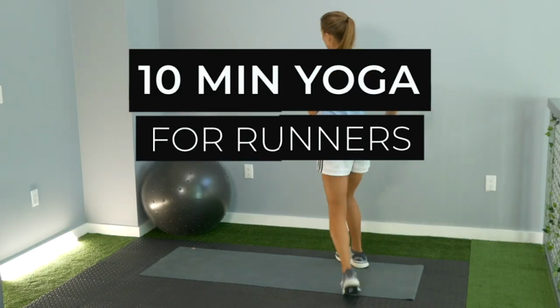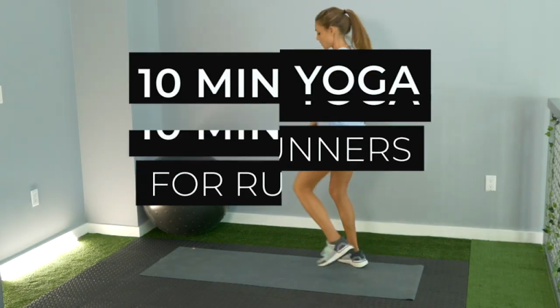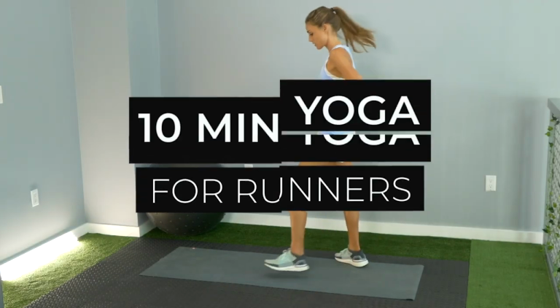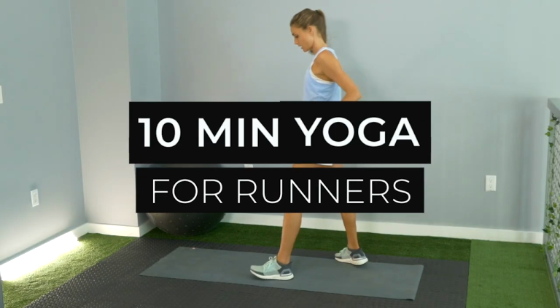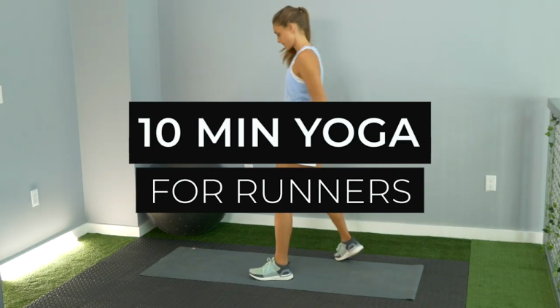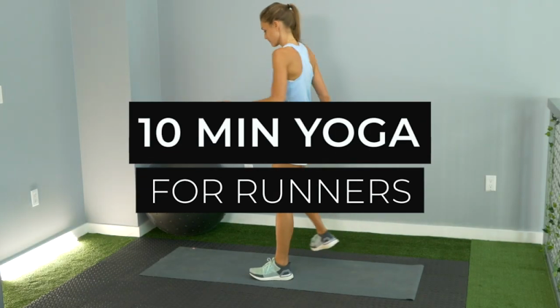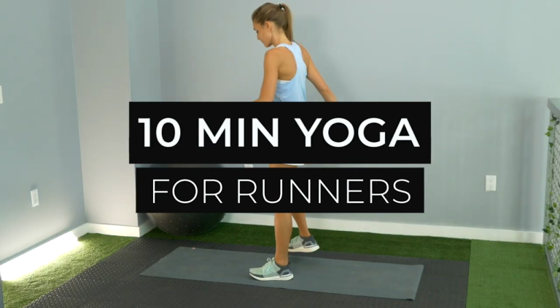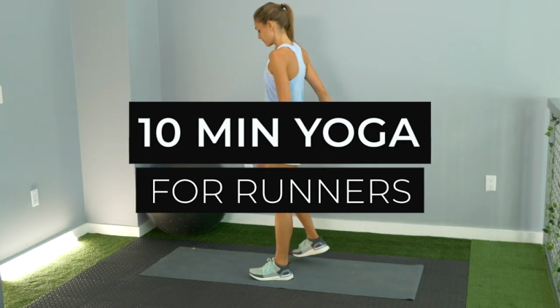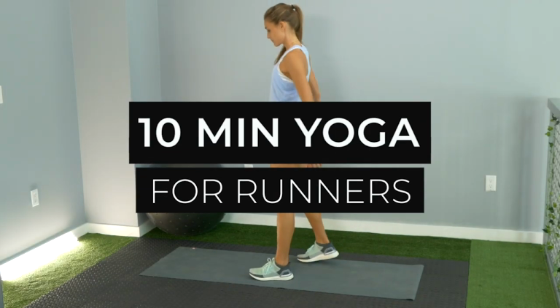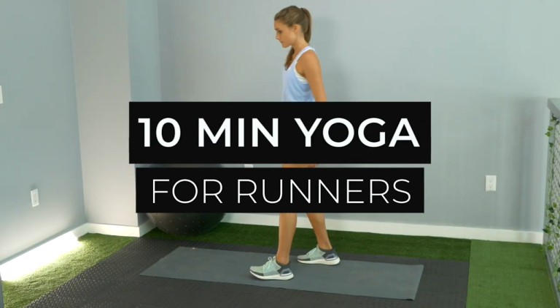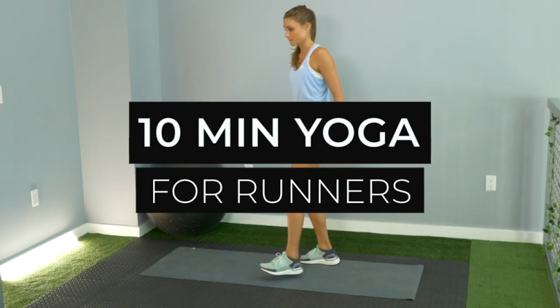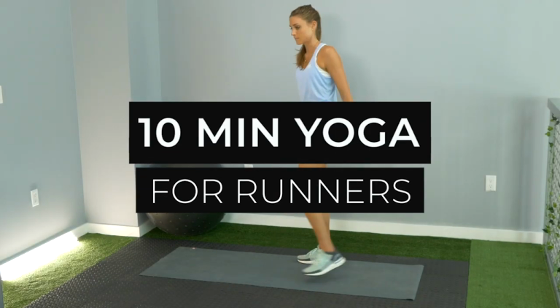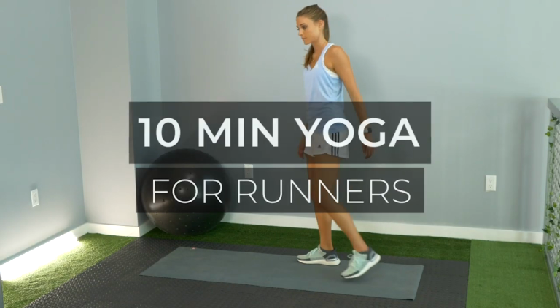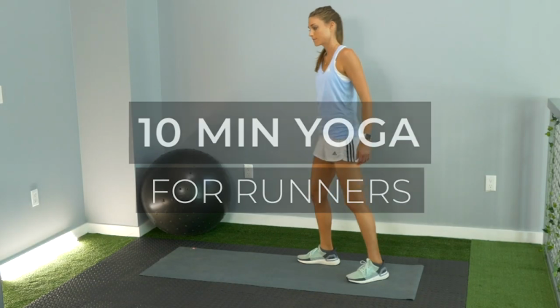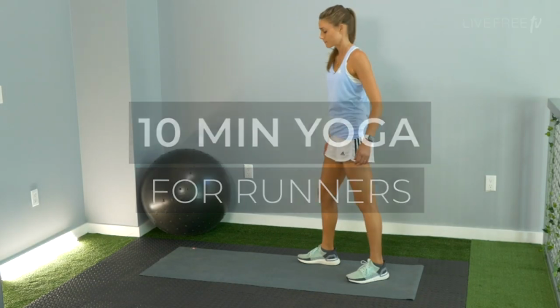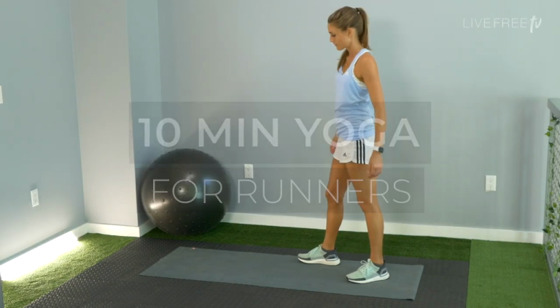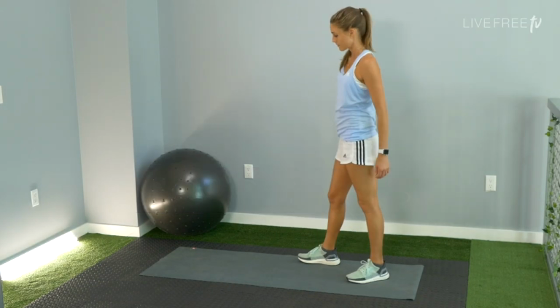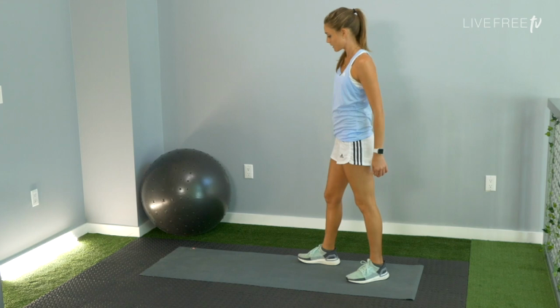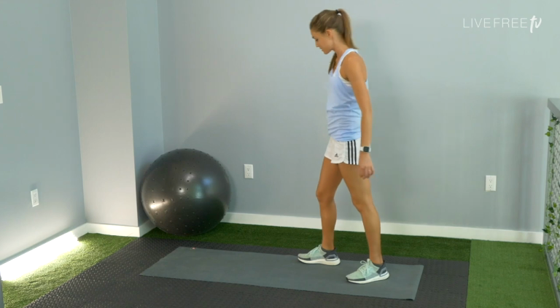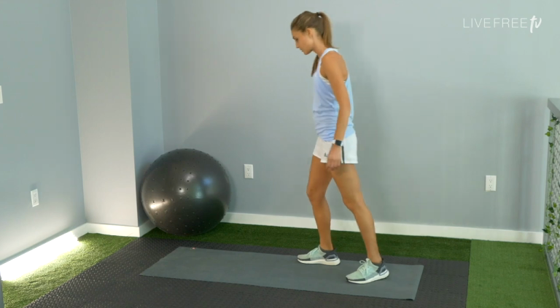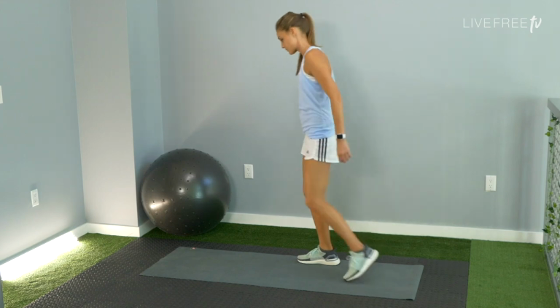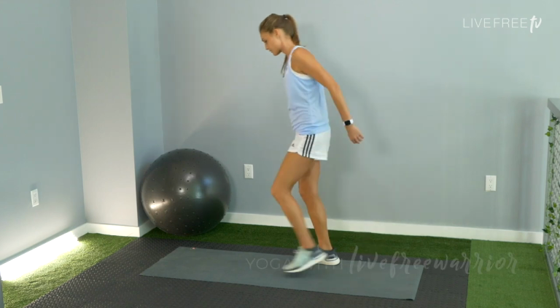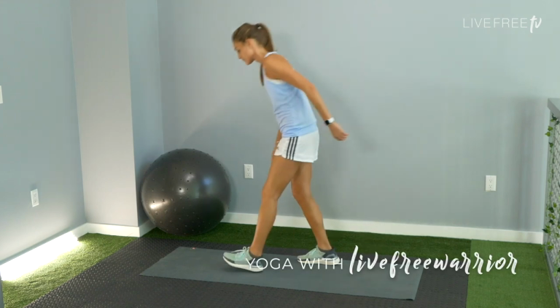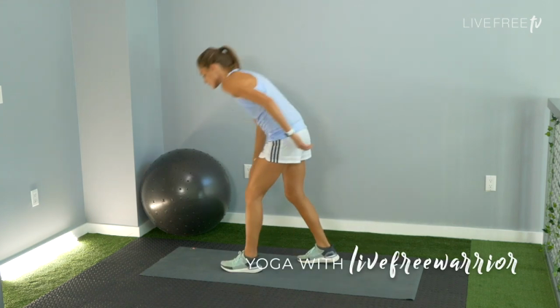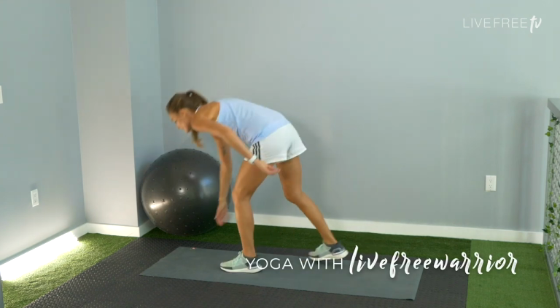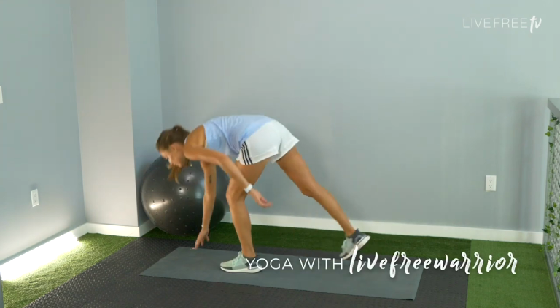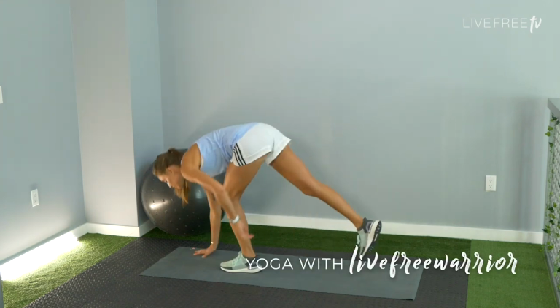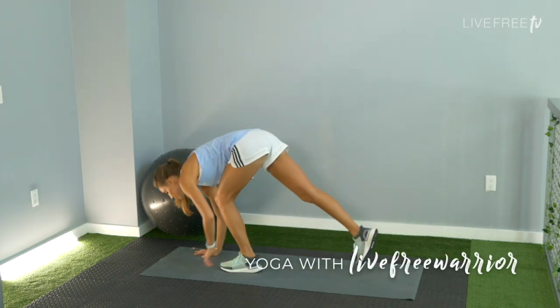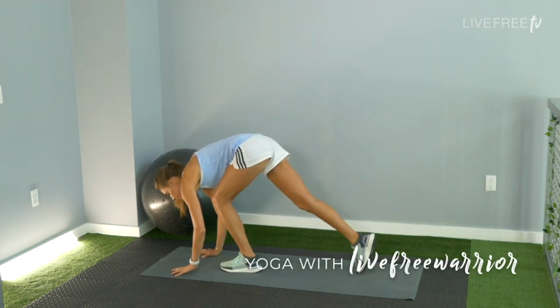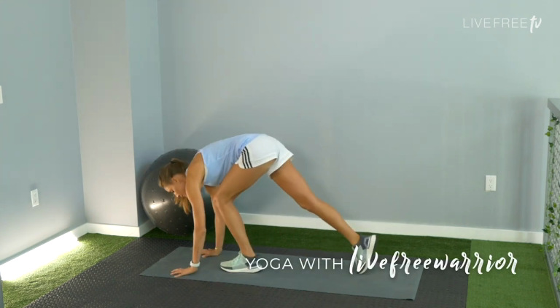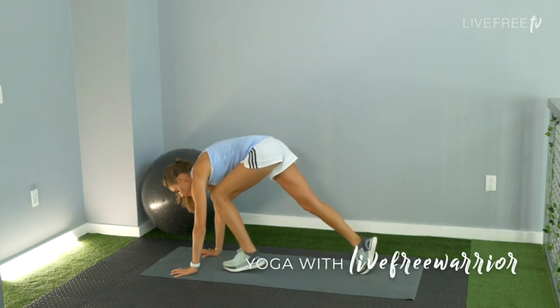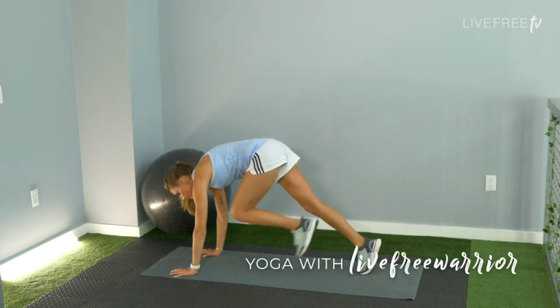Welcome back to Live Free TV. This is Sarah at Live Free Warrior. It's a 10-minute yoga sequence to do ideally after your run.